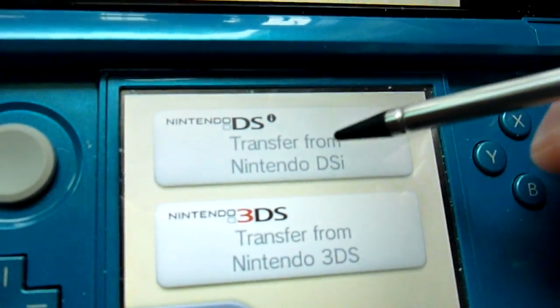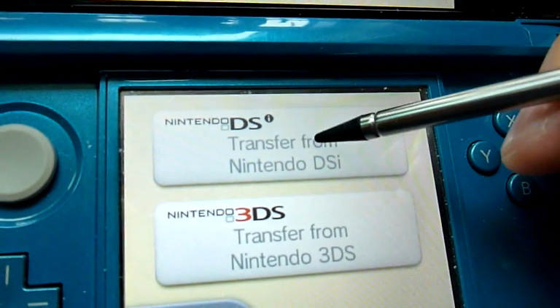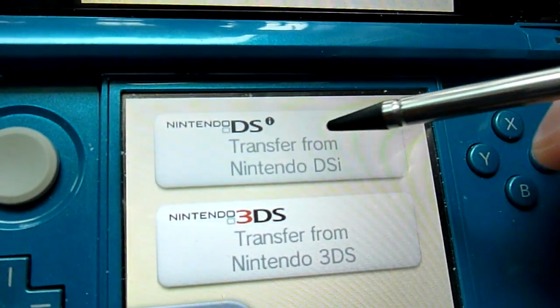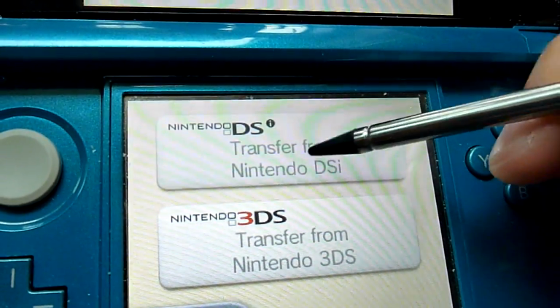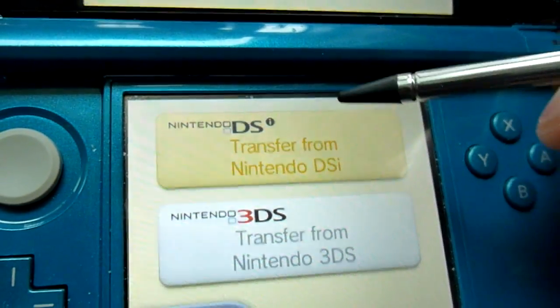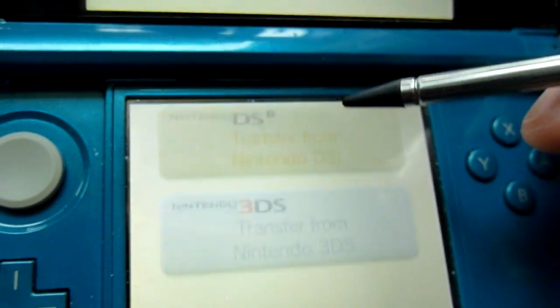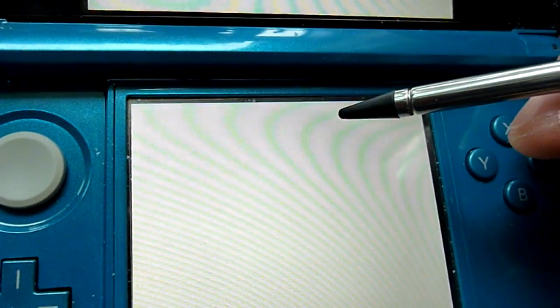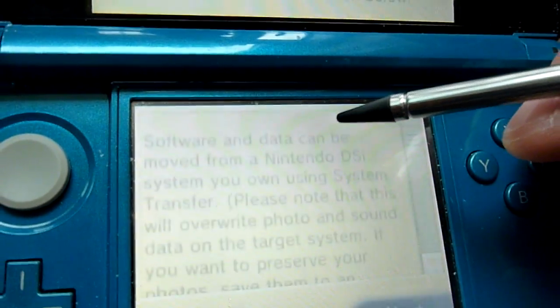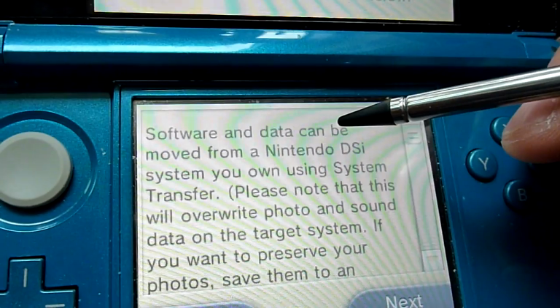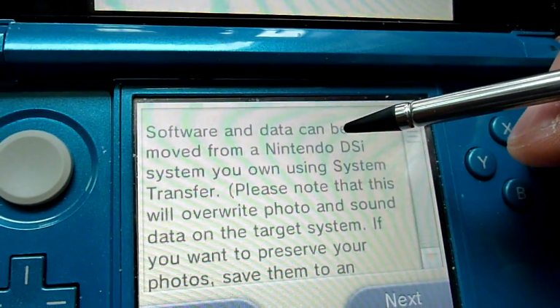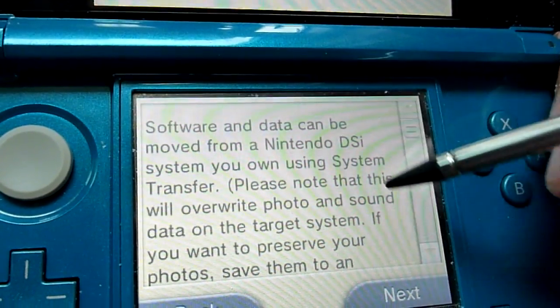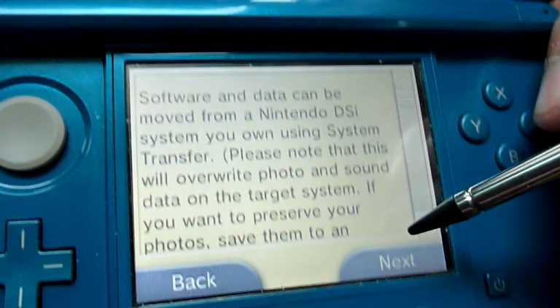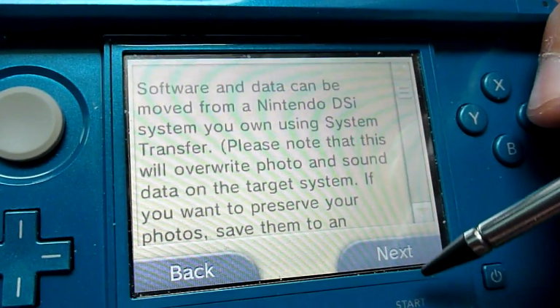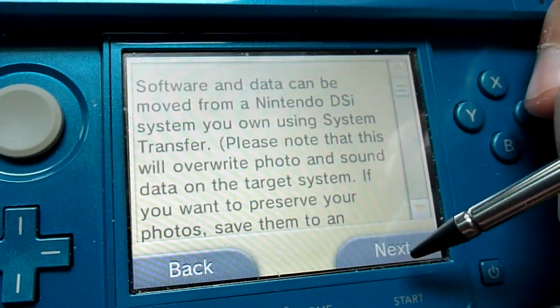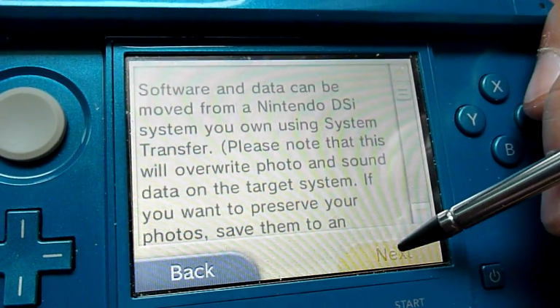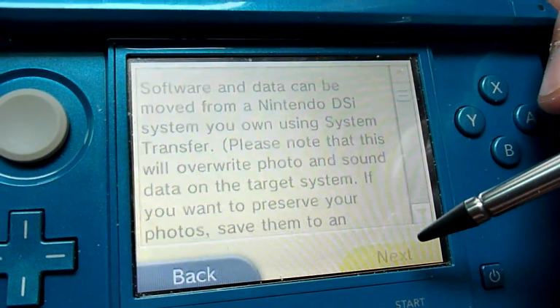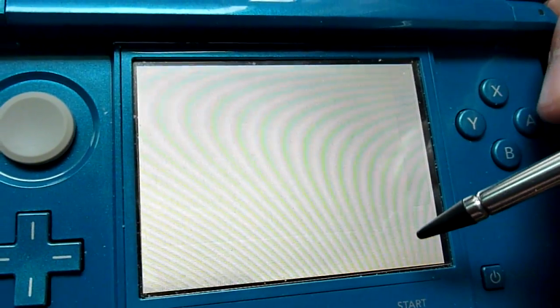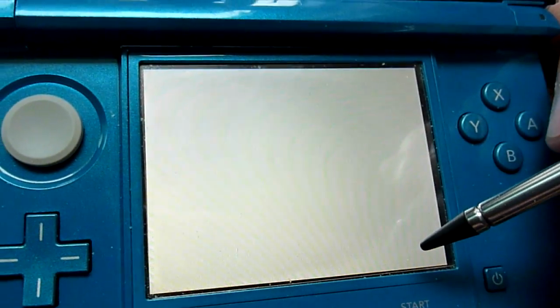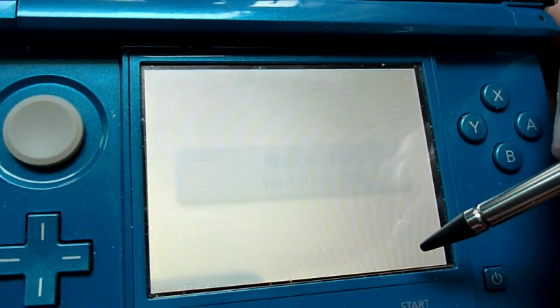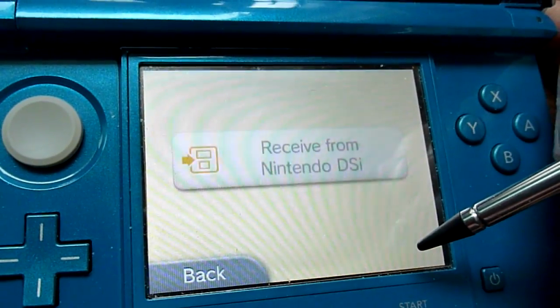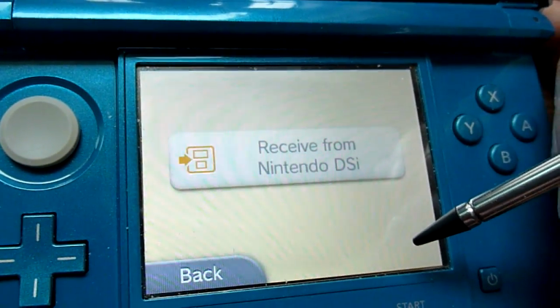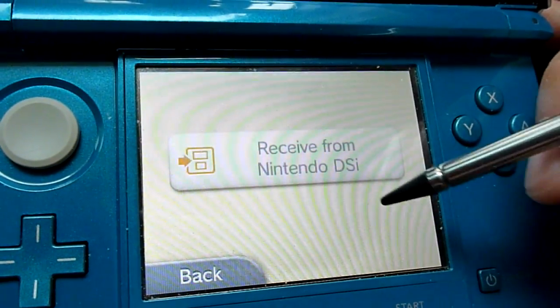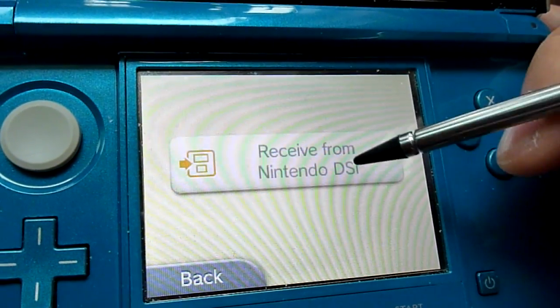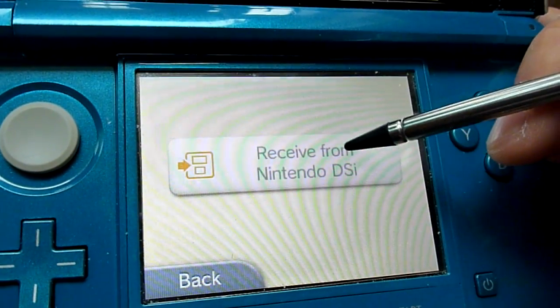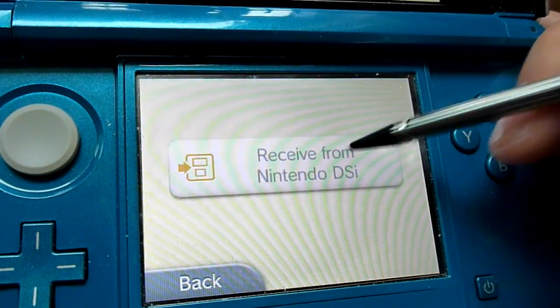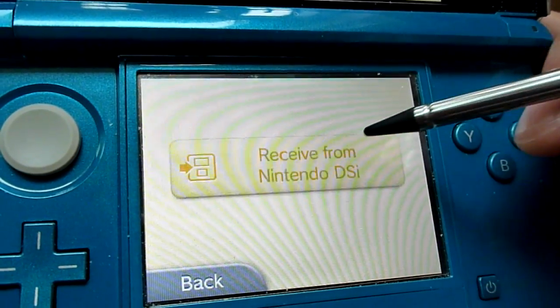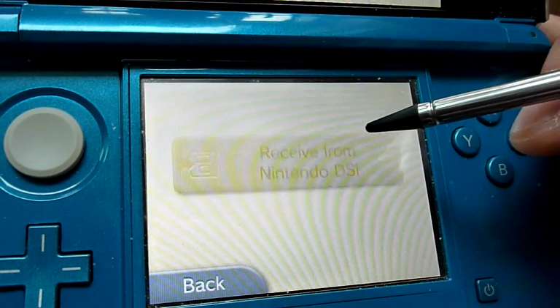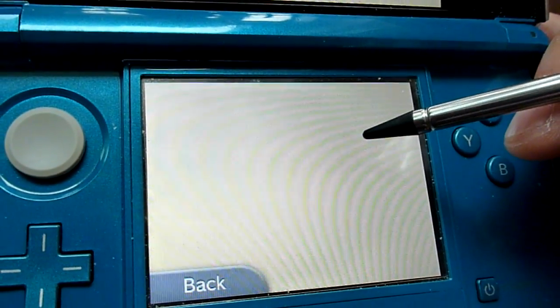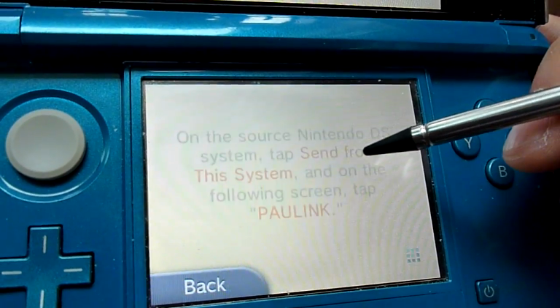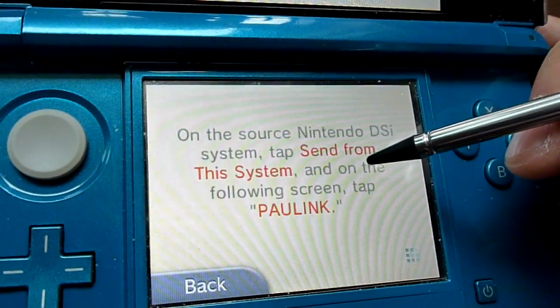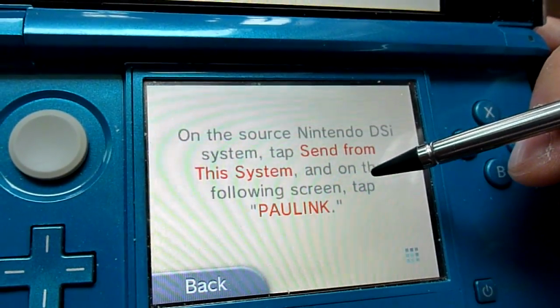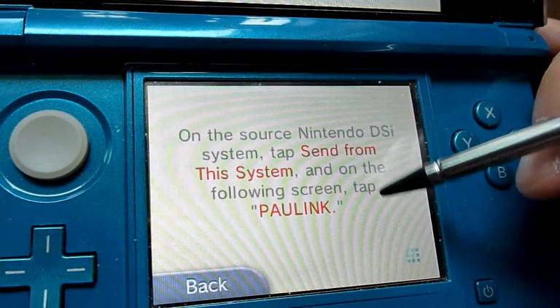So you want to transfer from Nintendo DSi, hit next, and select receive from Nintendo DSi.